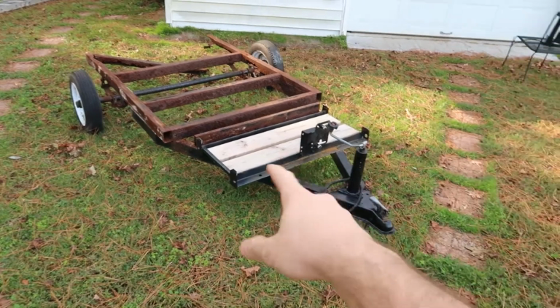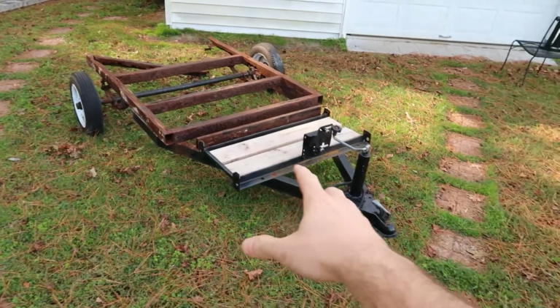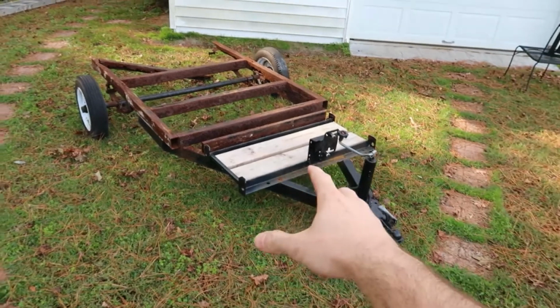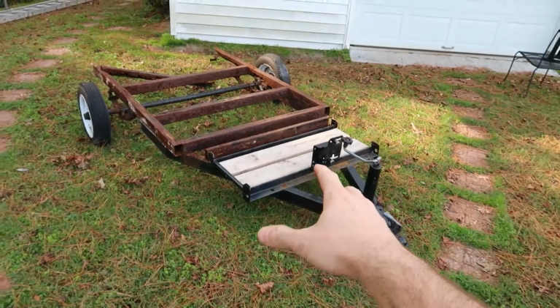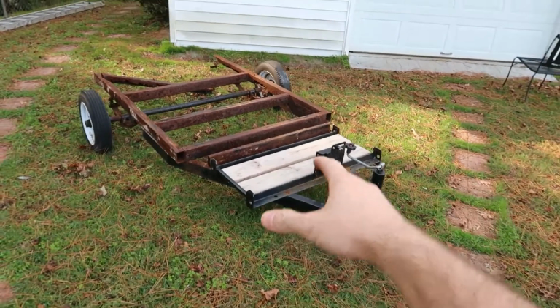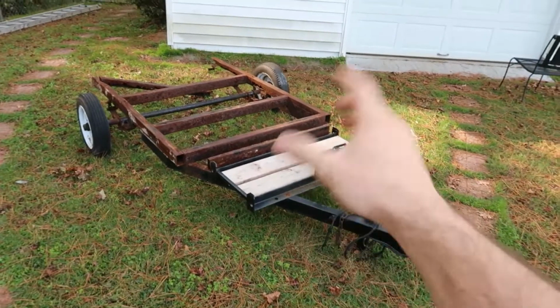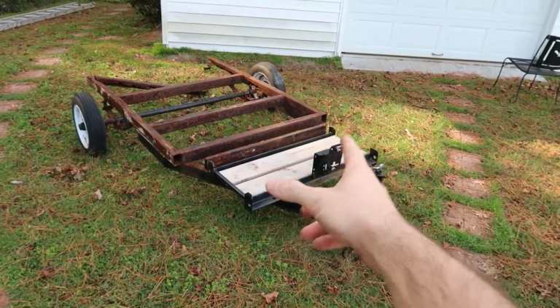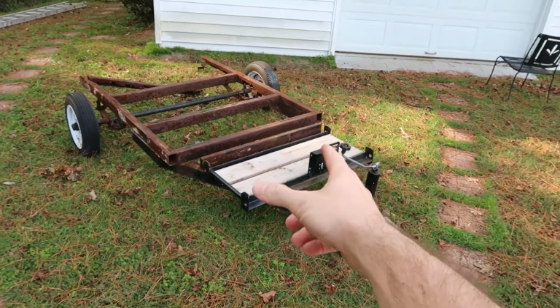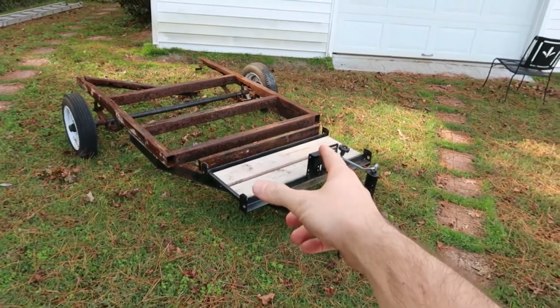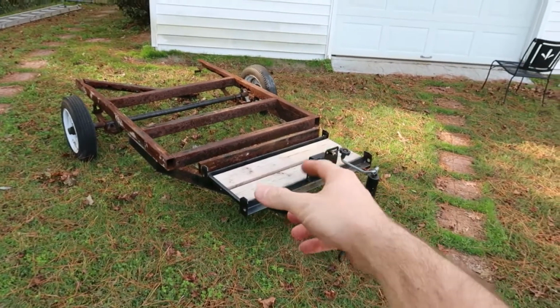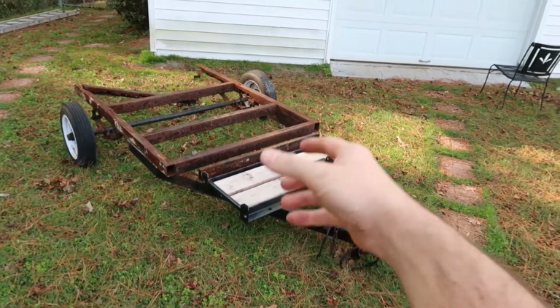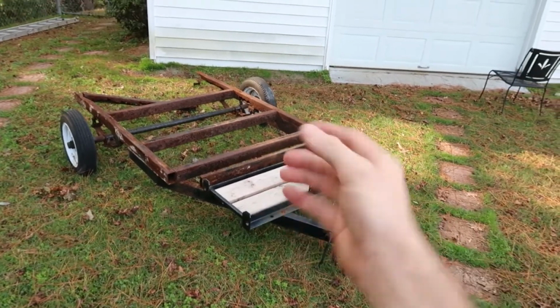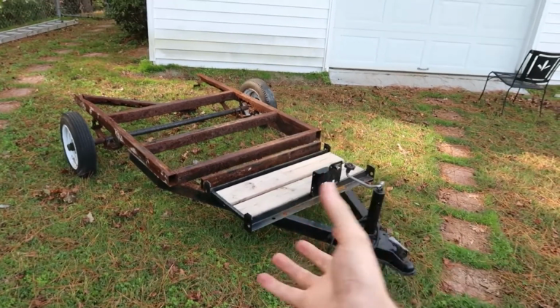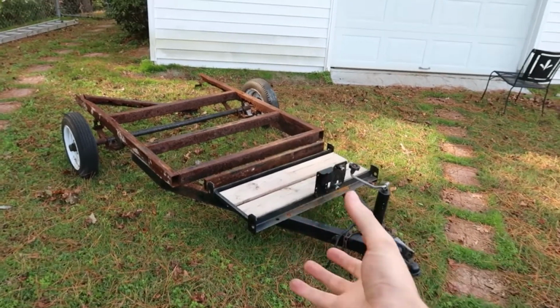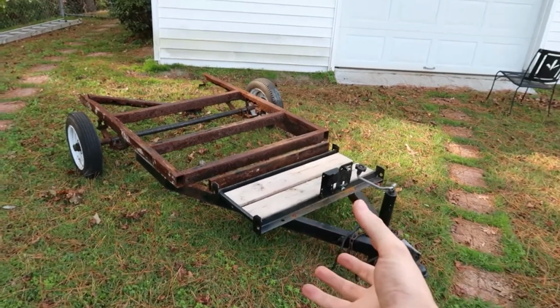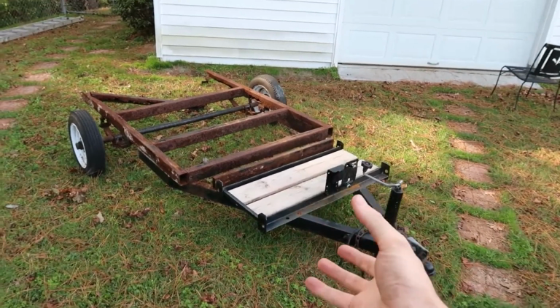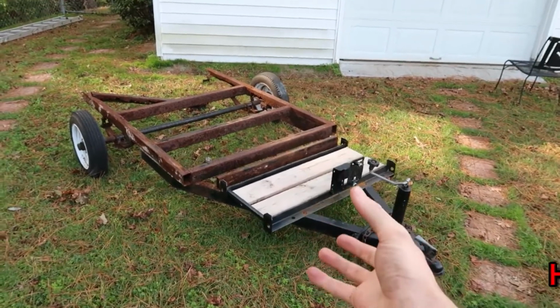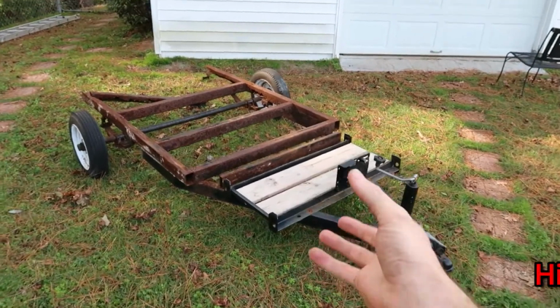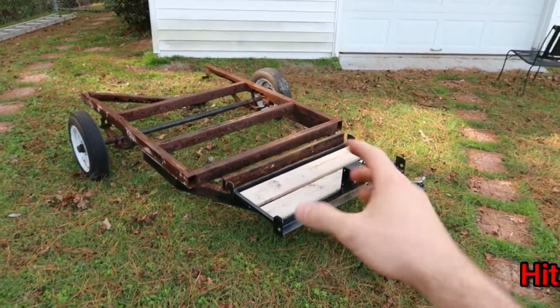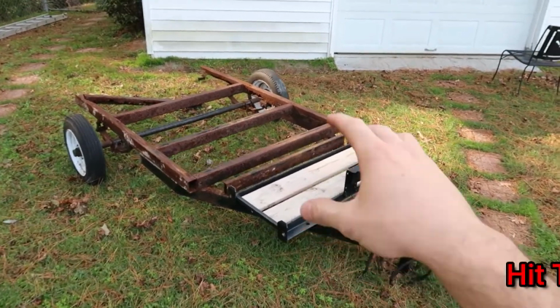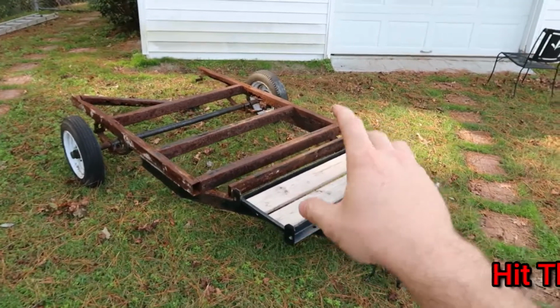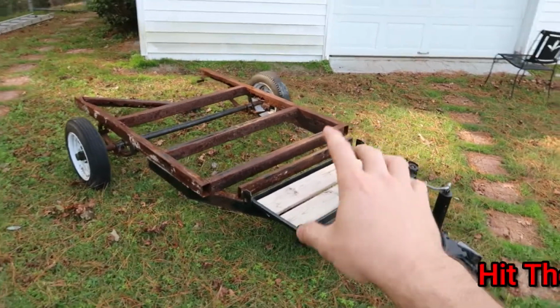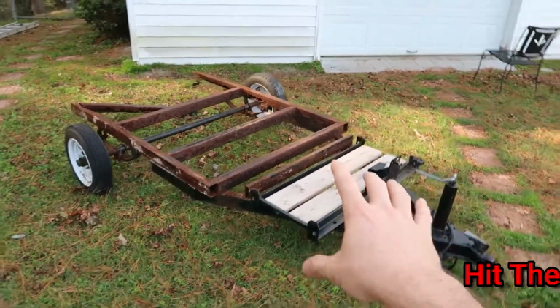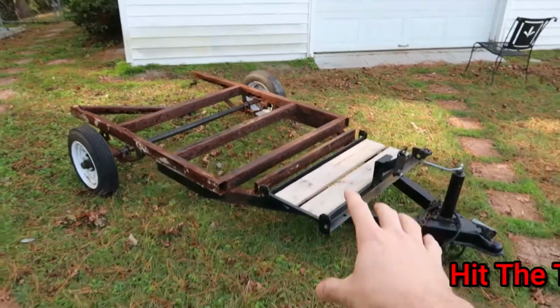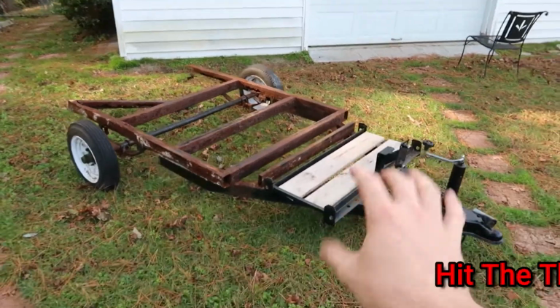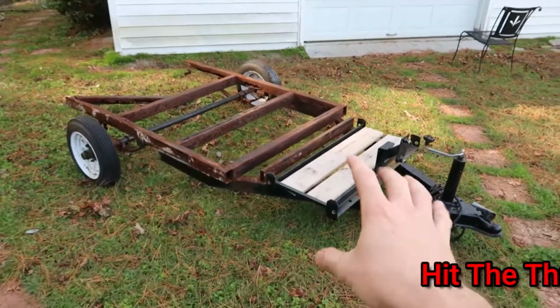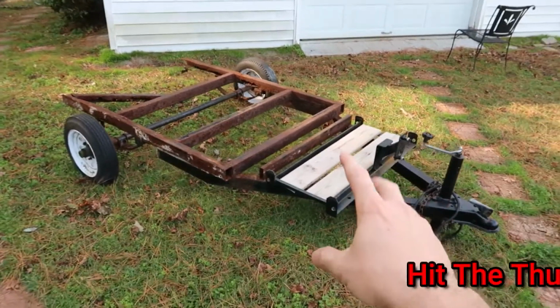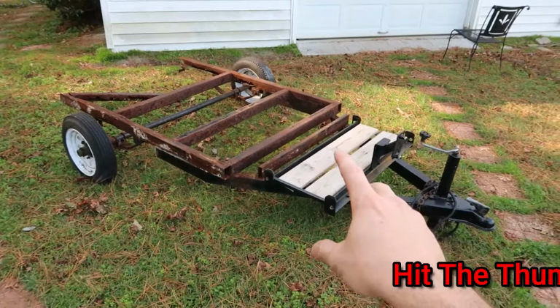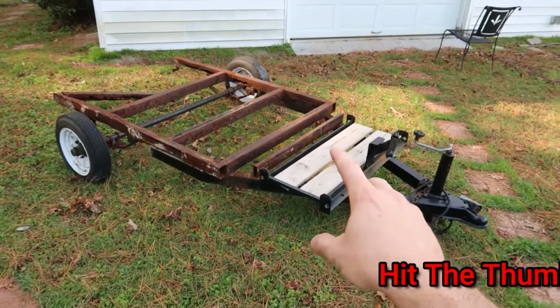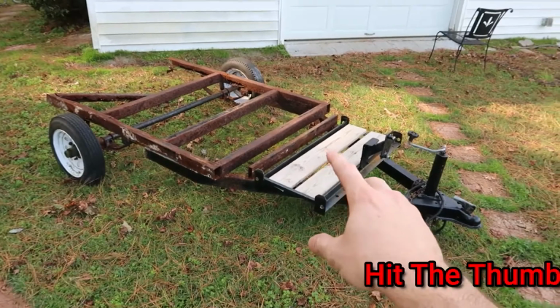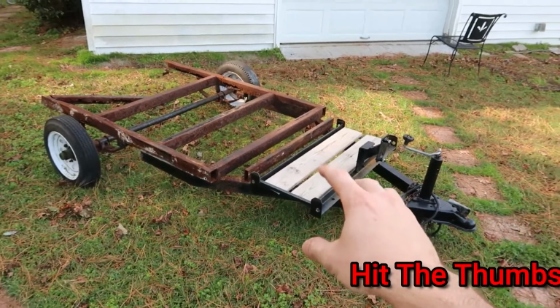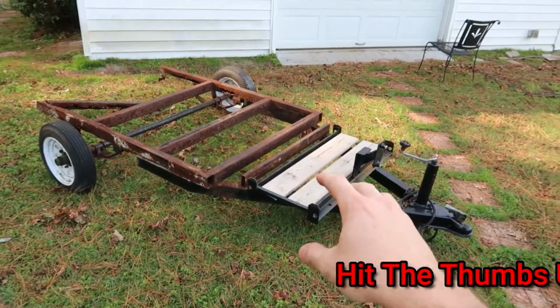What's going on guys? Welcome back to the channel. Today we're starting a new build. This is an enclosed trailer frame.